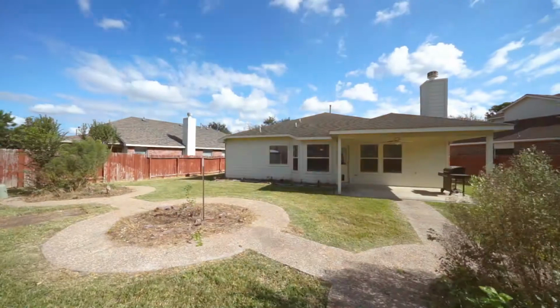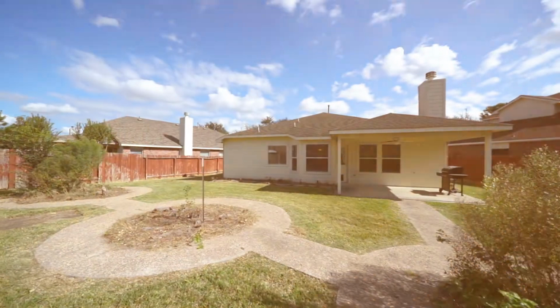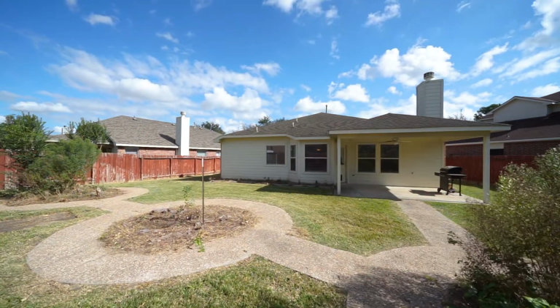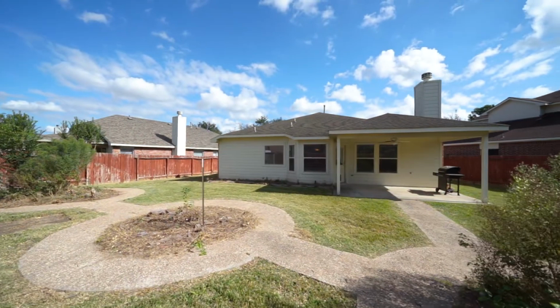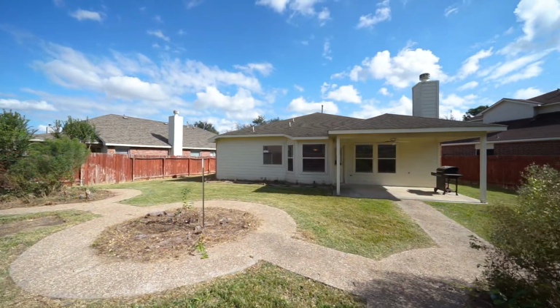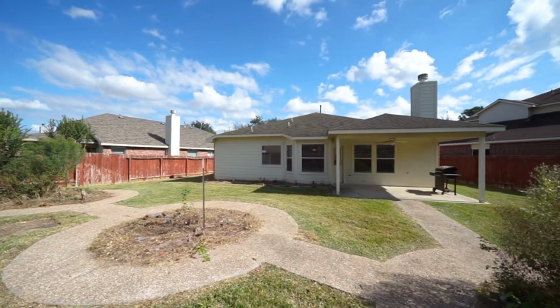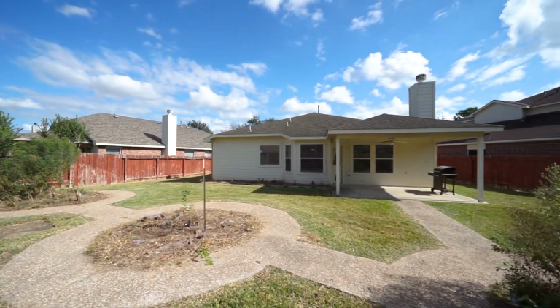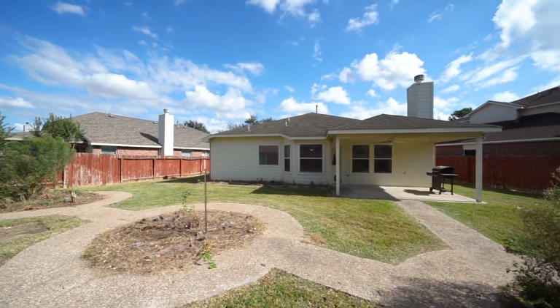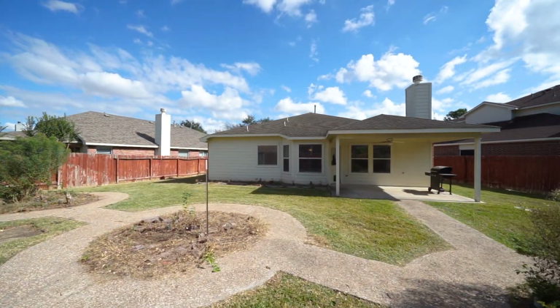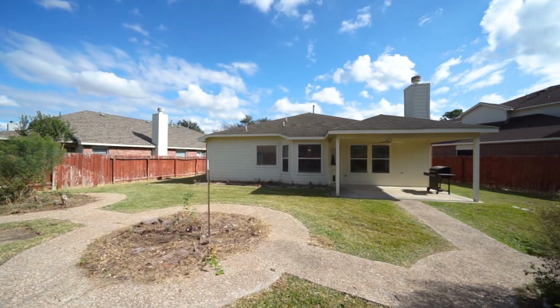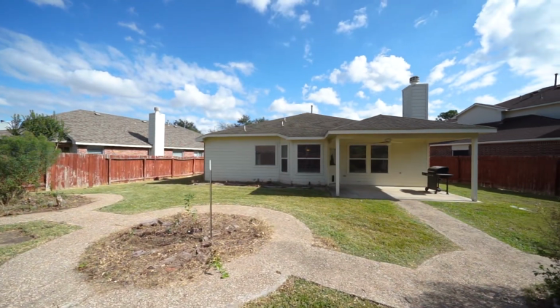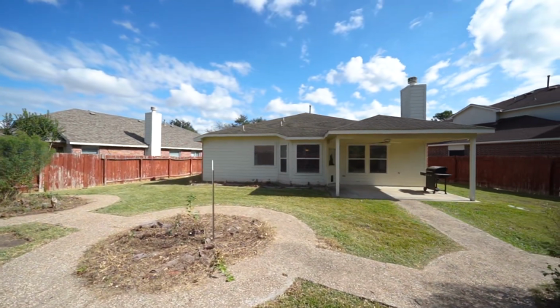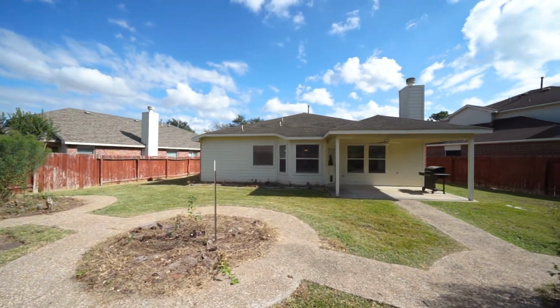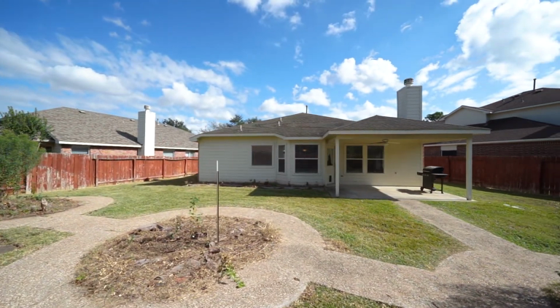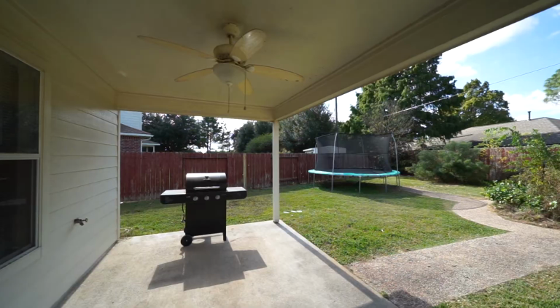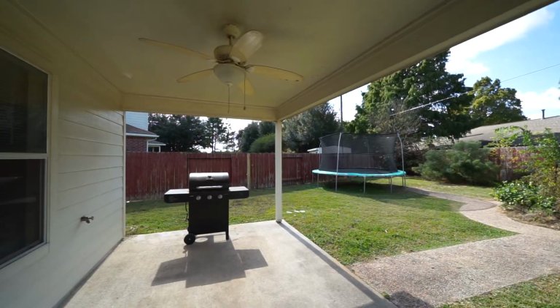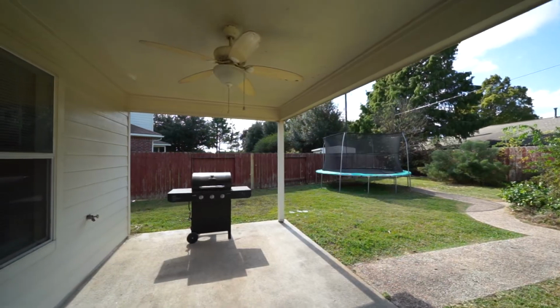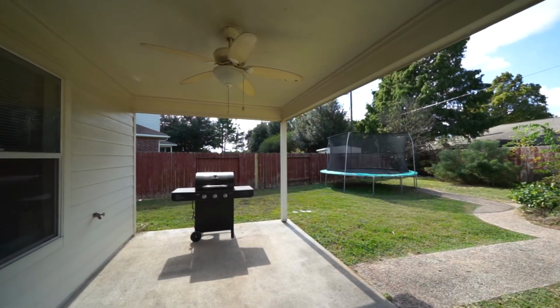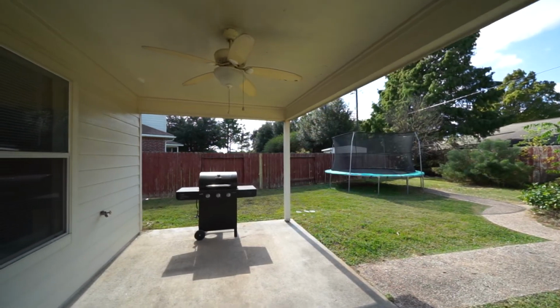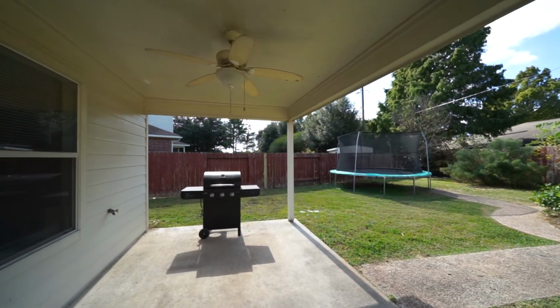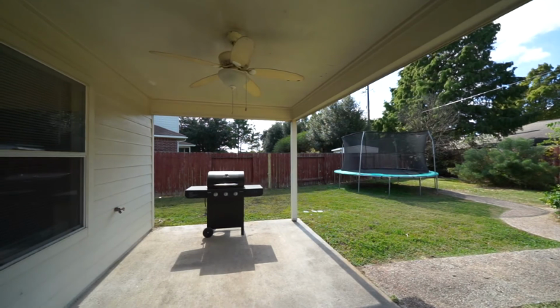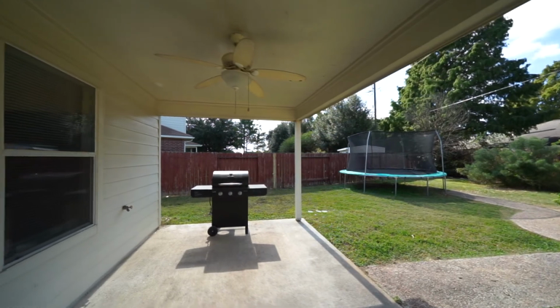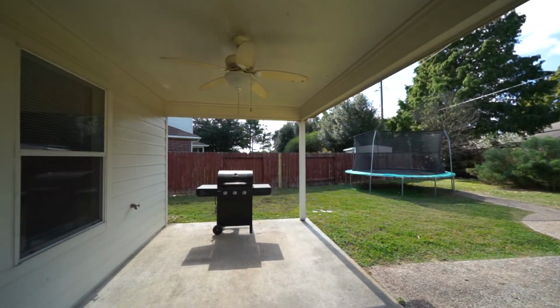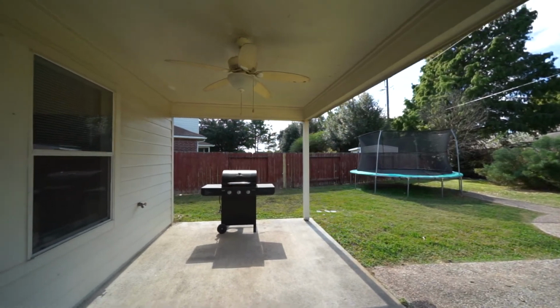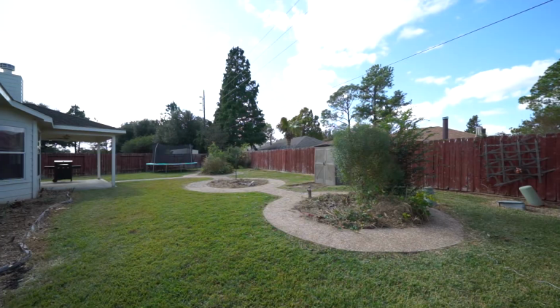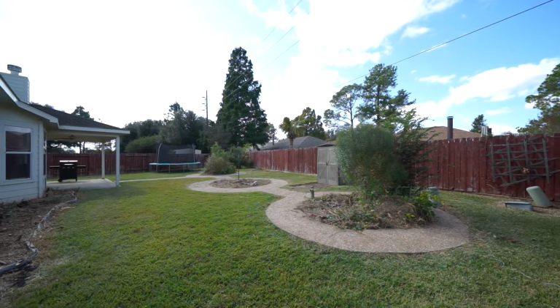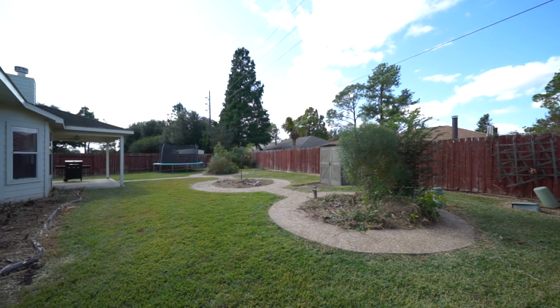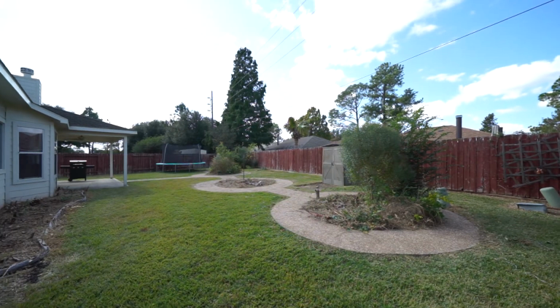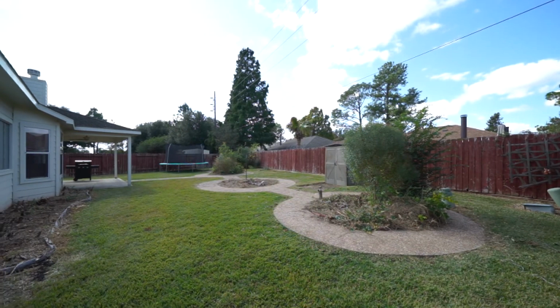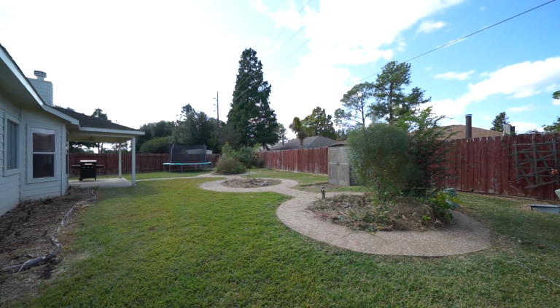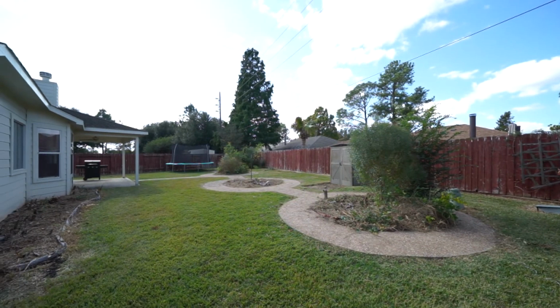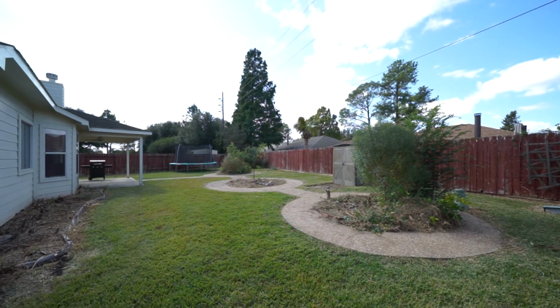One of the best features of the home is the backyard space. The covered patio is ideal for barbecues and spending time with friends, family, and pets.